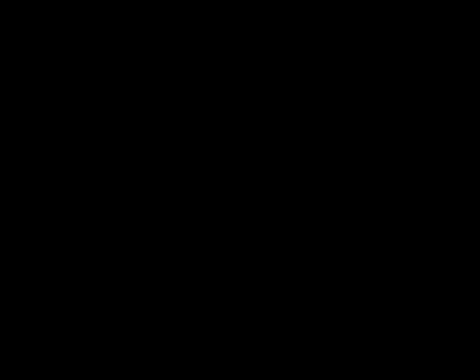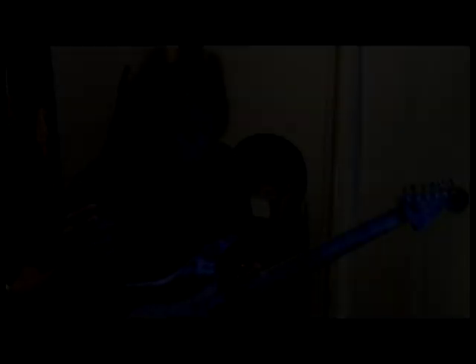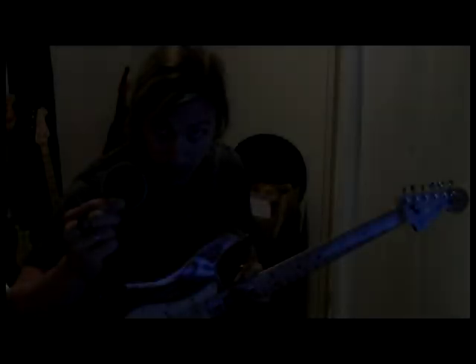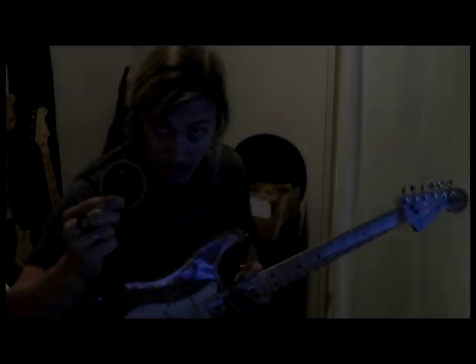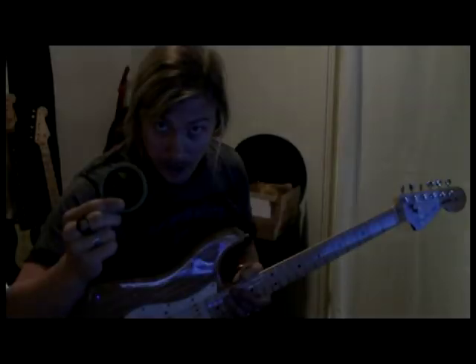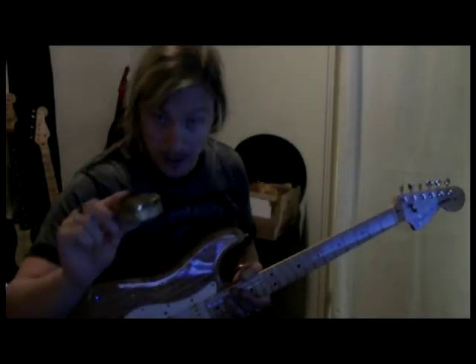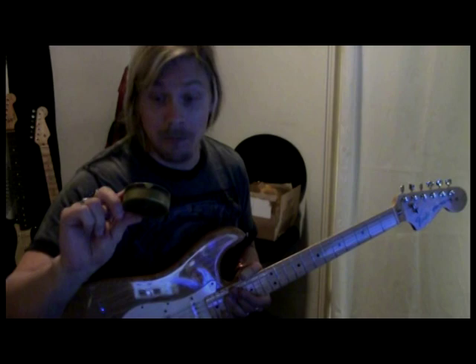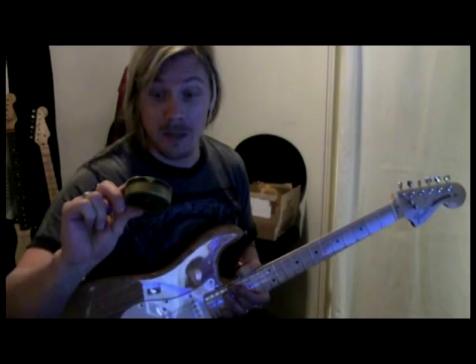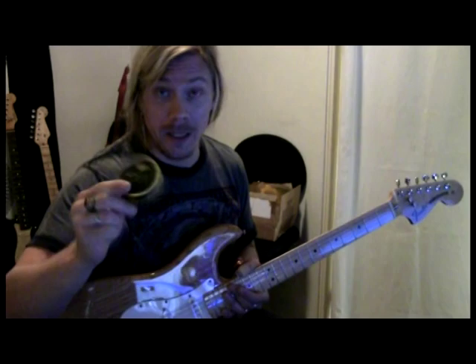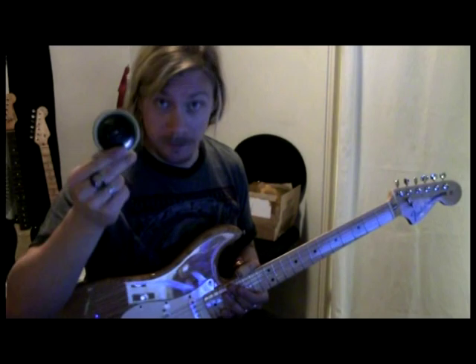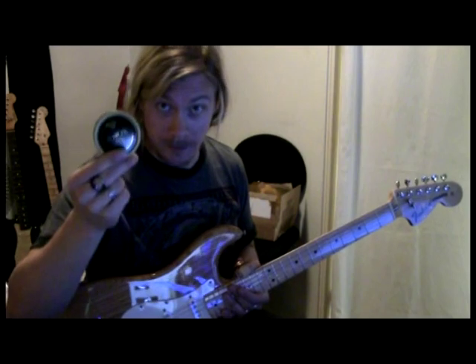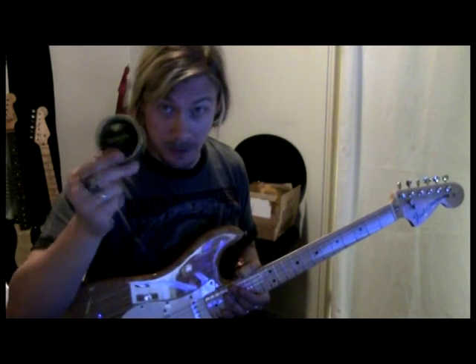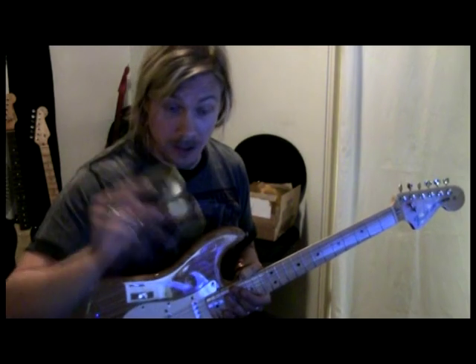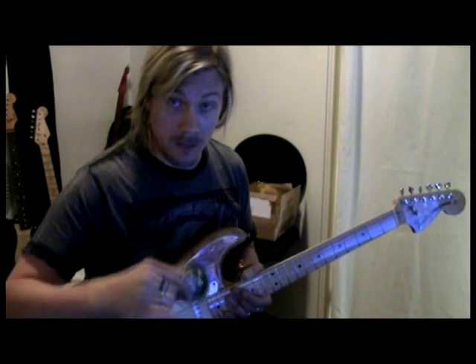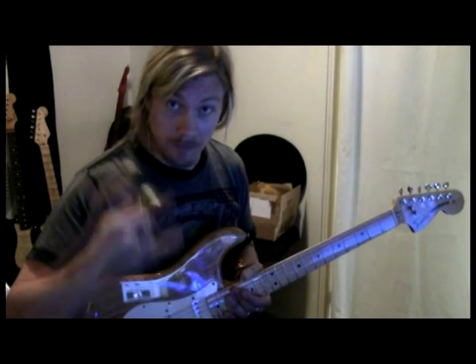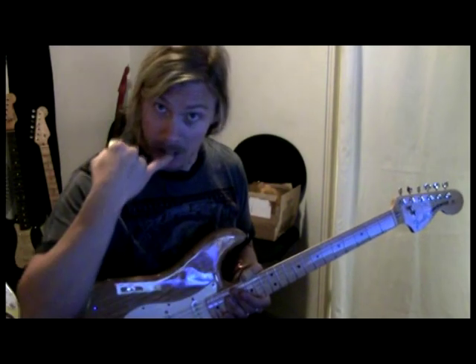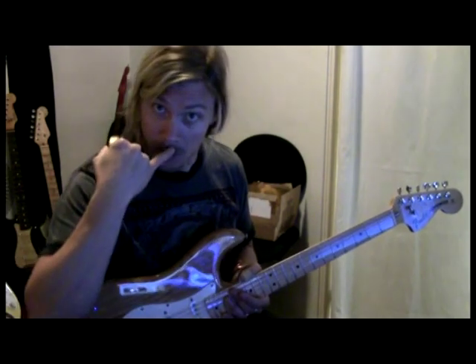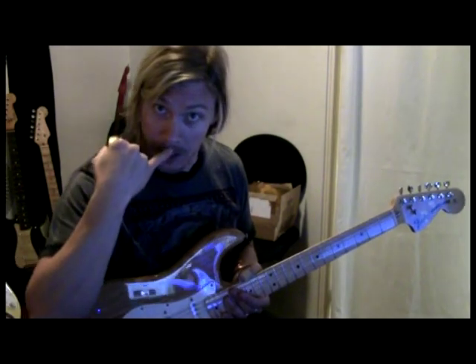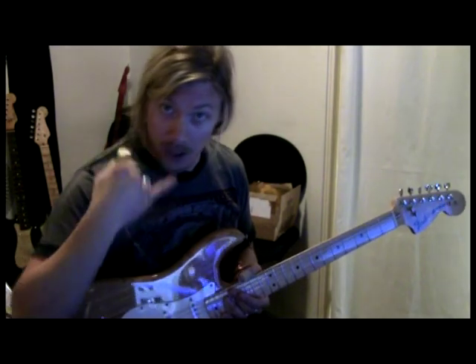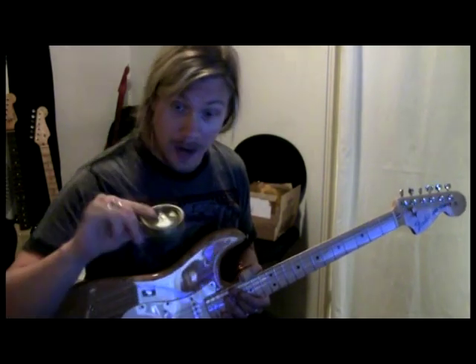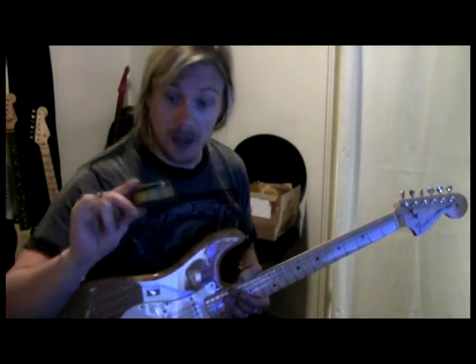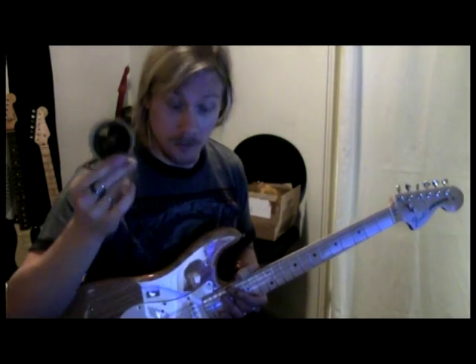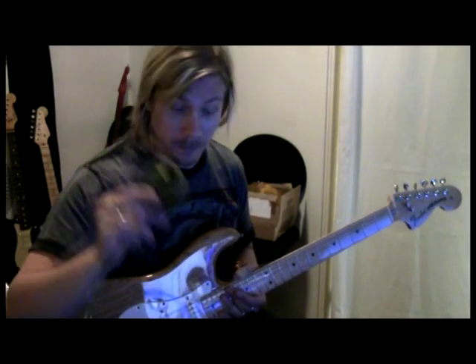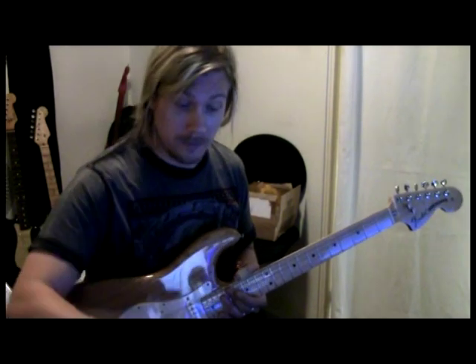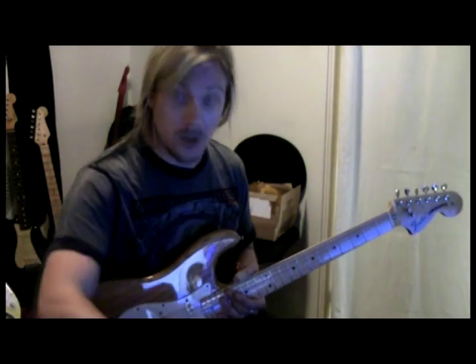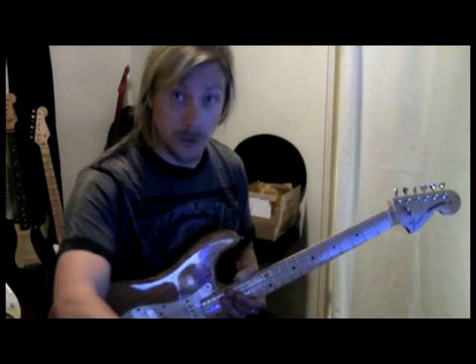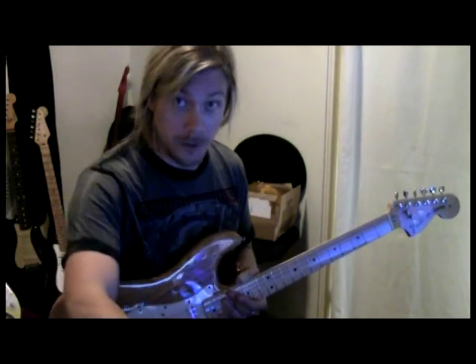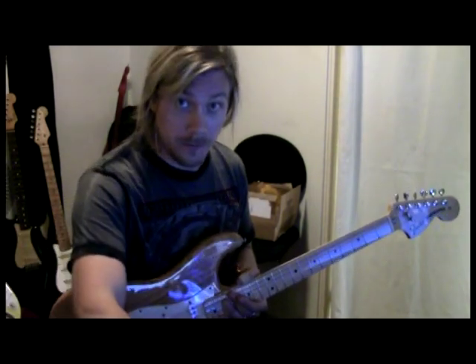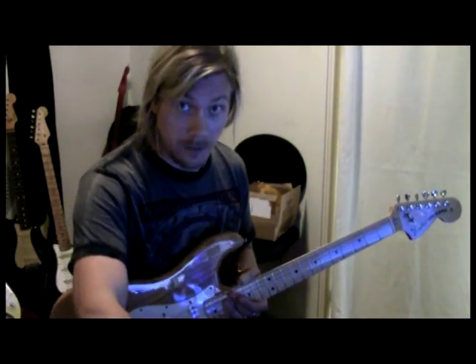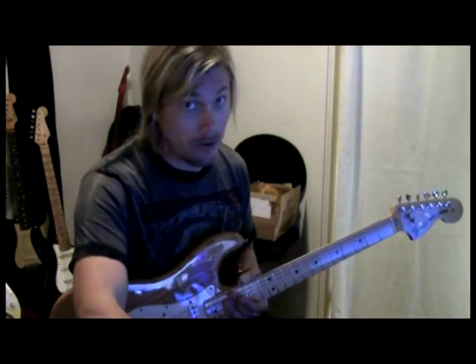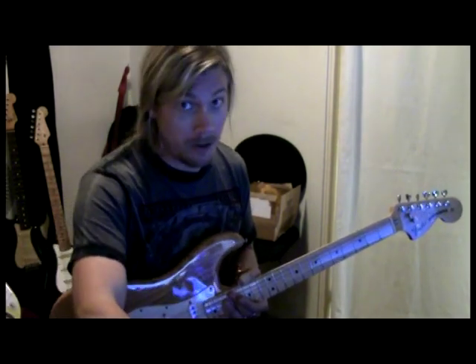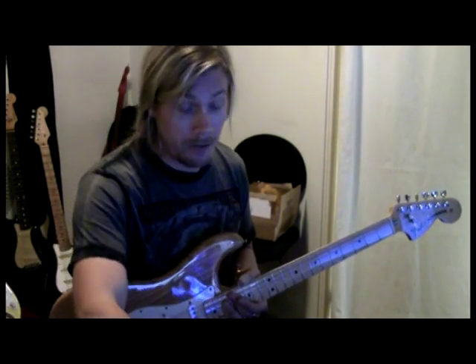If you wonder why I look like Bugs Bunny, it's because of the Swedish tobacco snus. Very healthy.